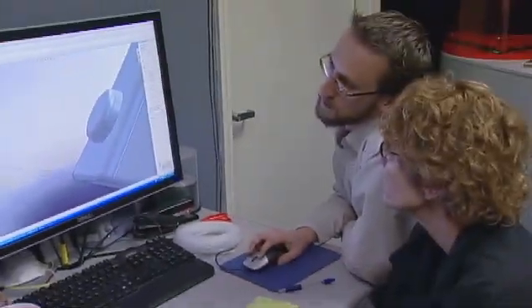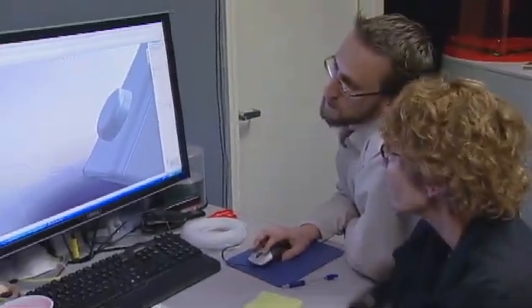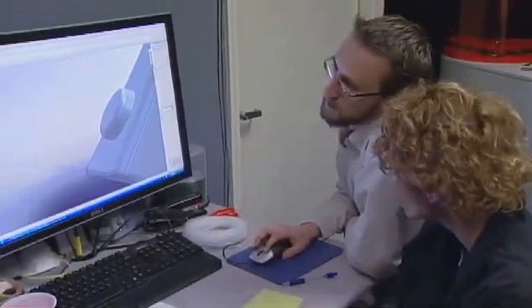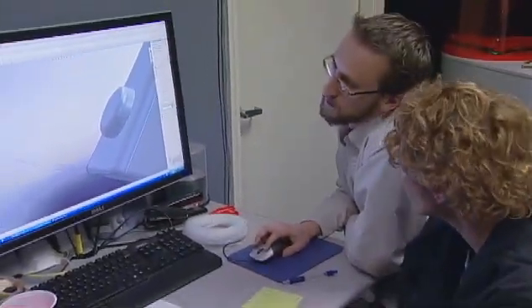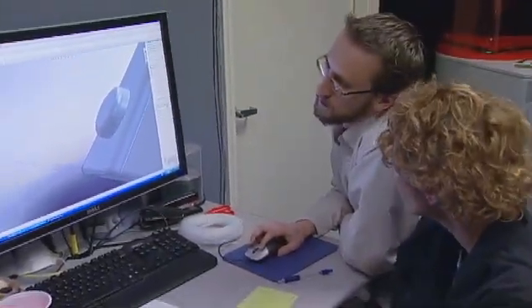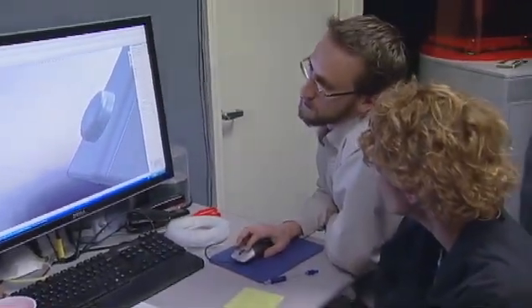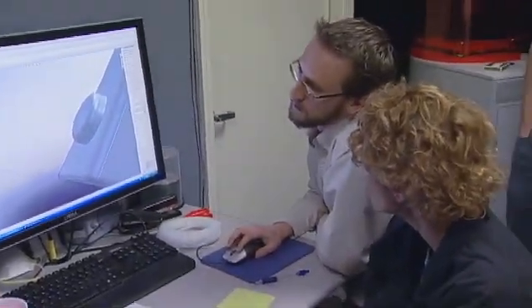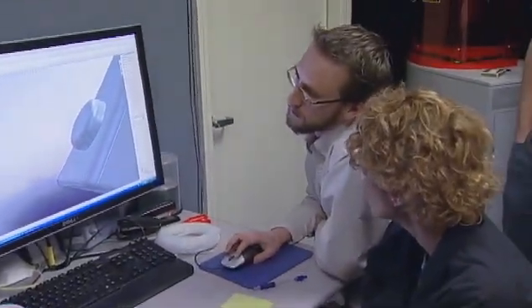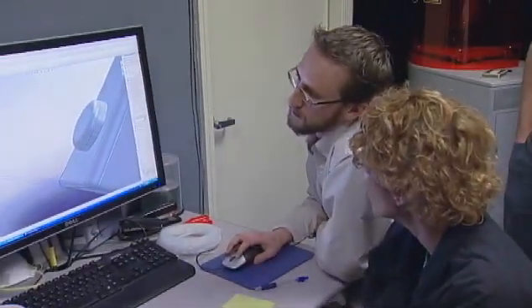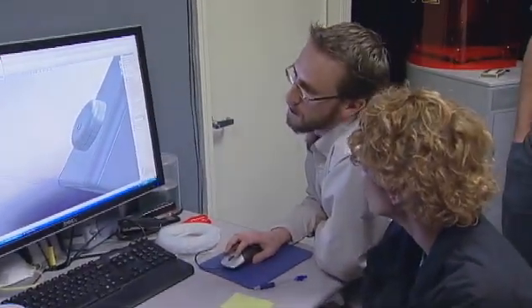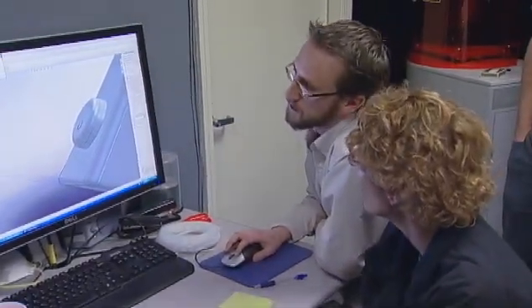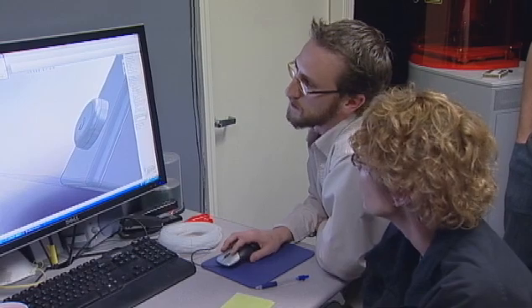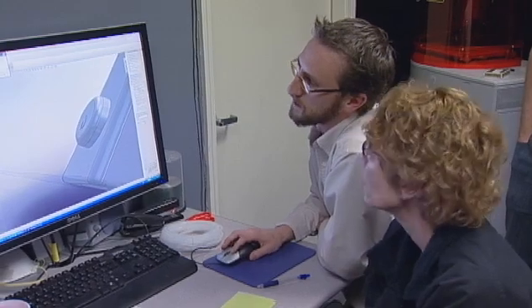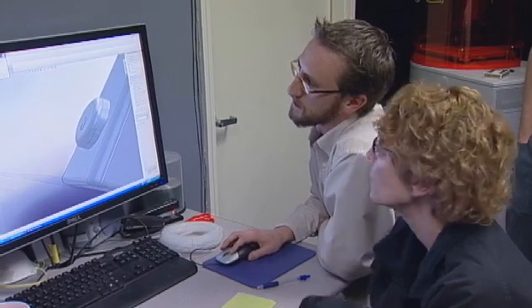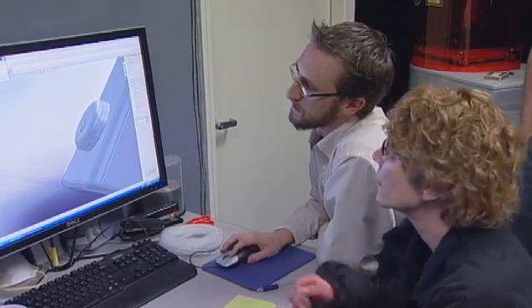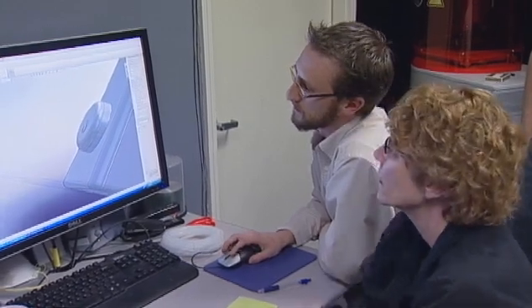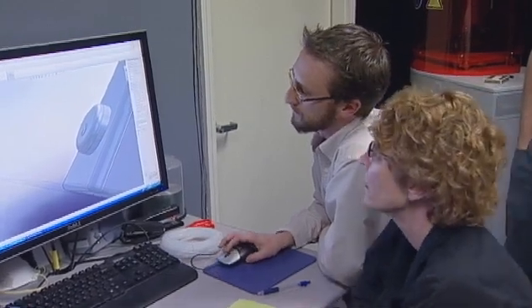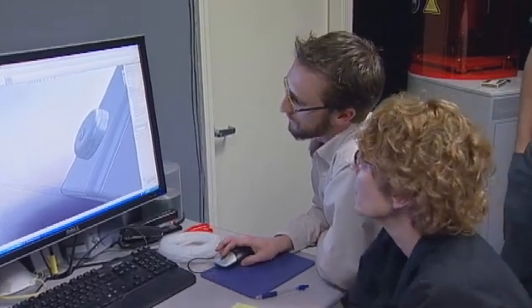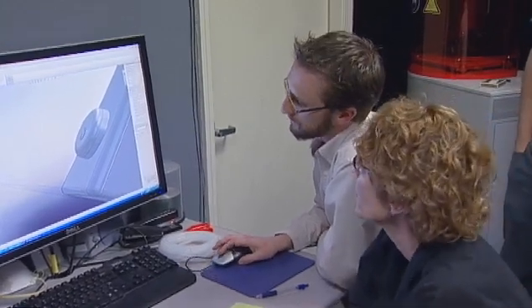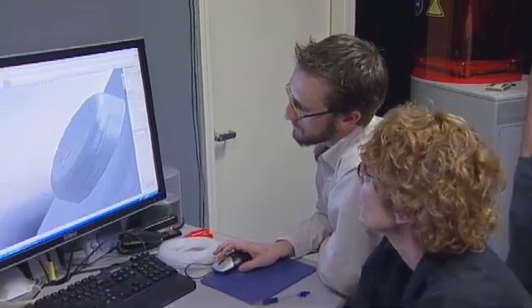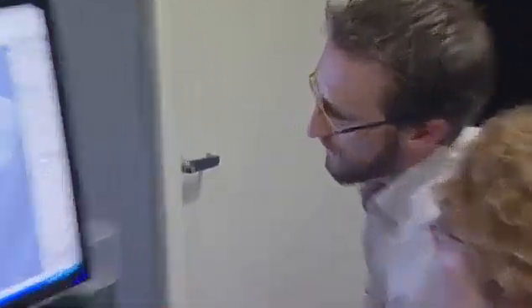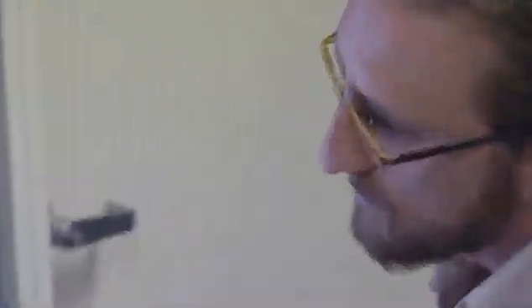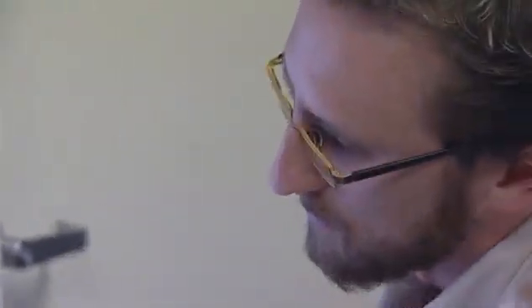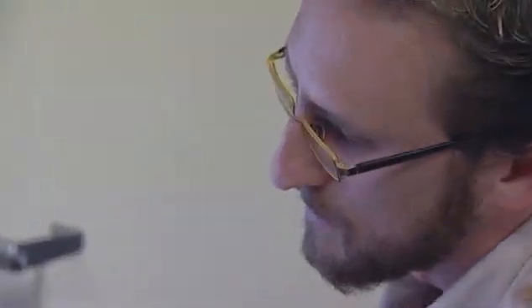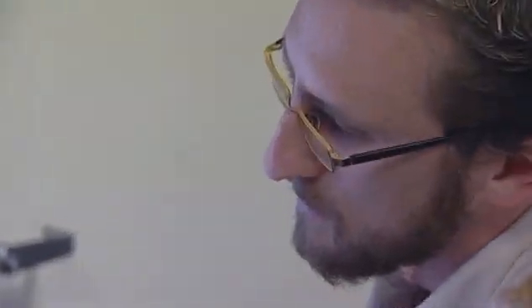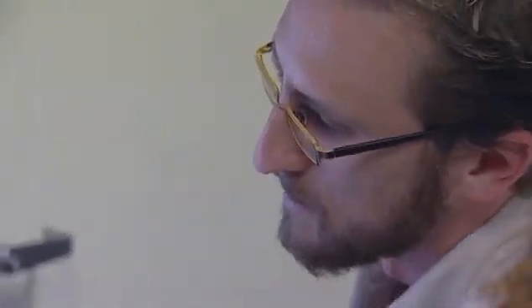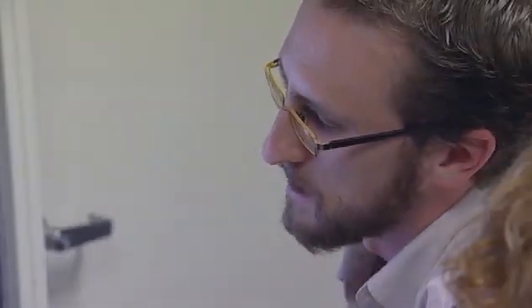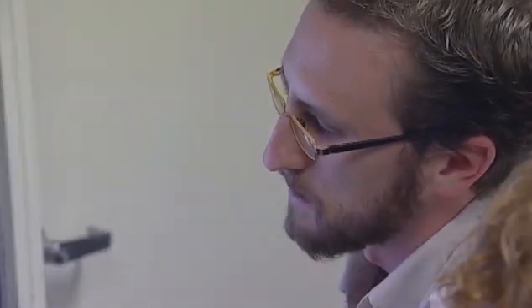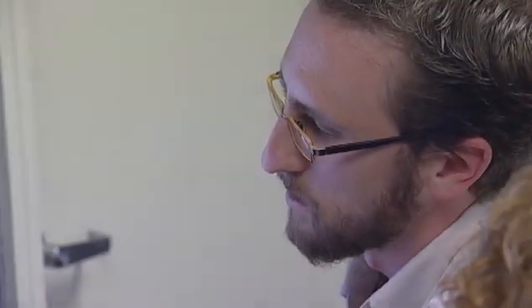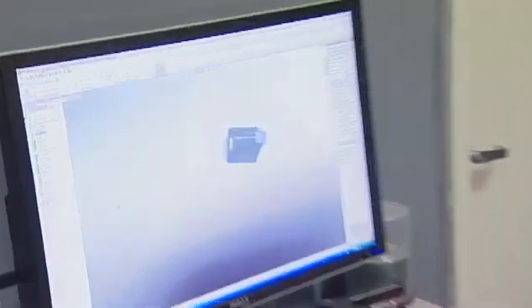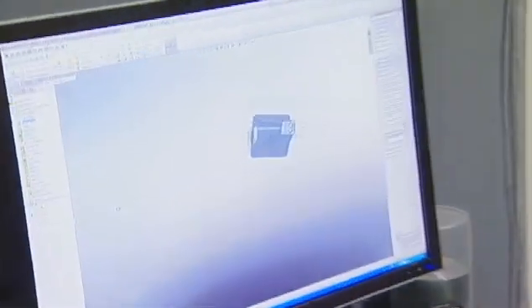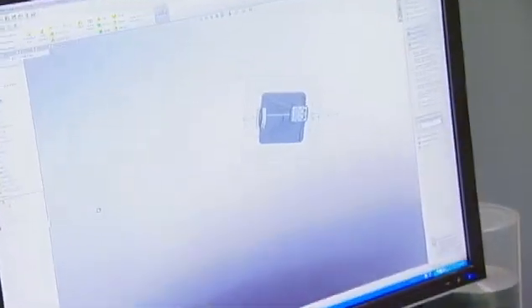Did I actually extrude it instead of extrude cut? No, you extrude cut it. Oh, okay. So you can see it's cut in just a little bit — it just hasn't gone quite far enough.